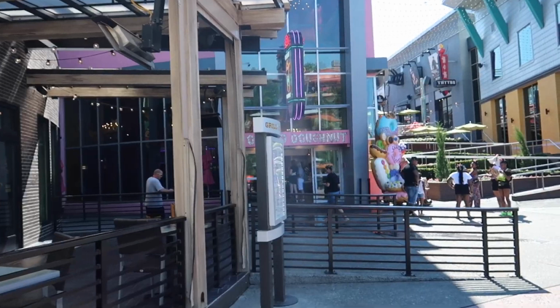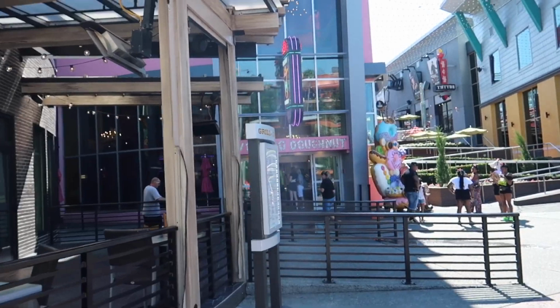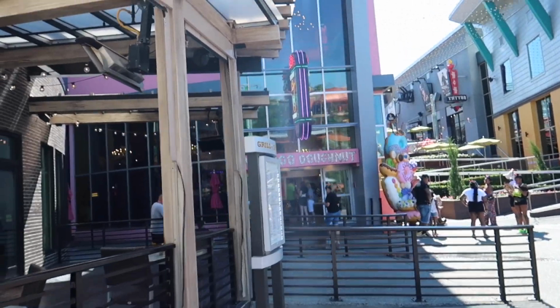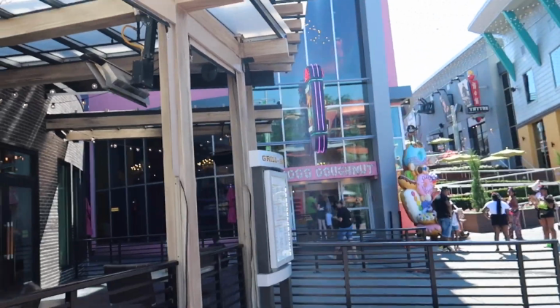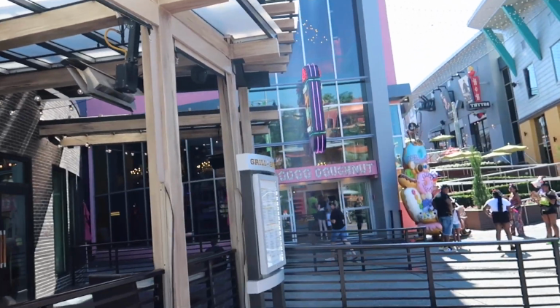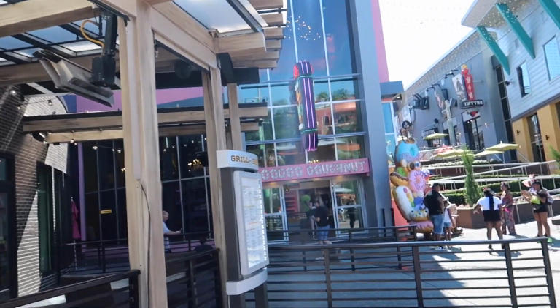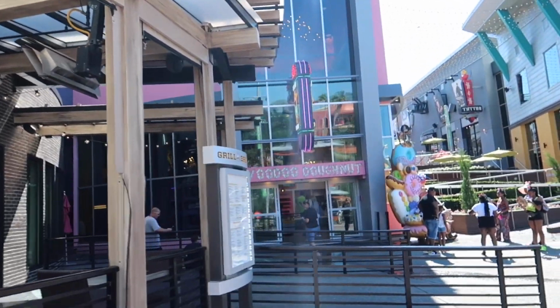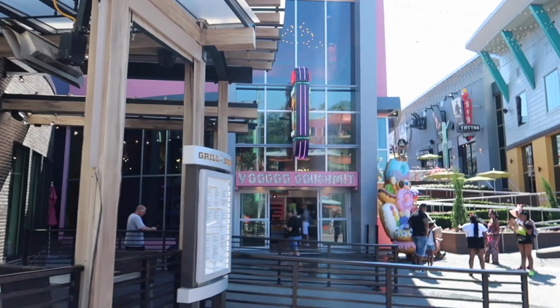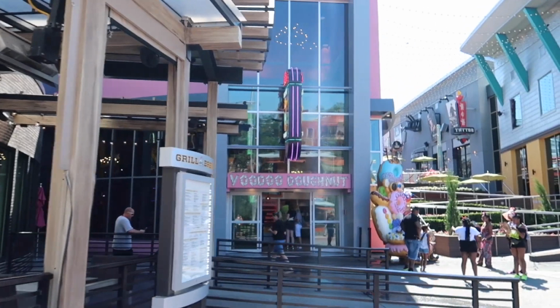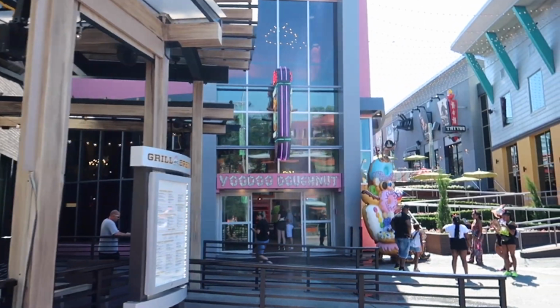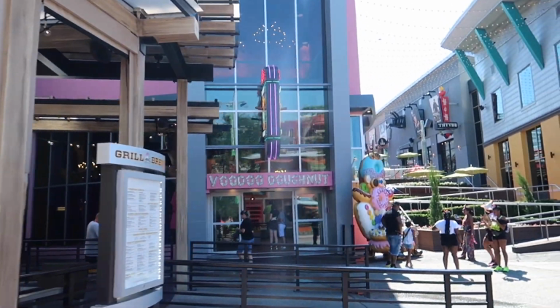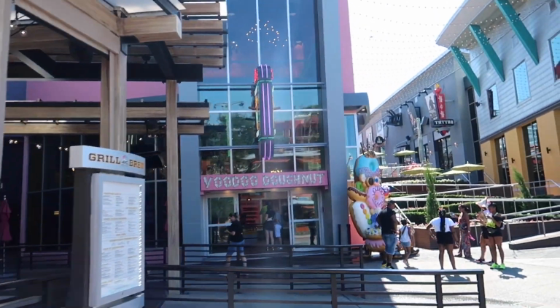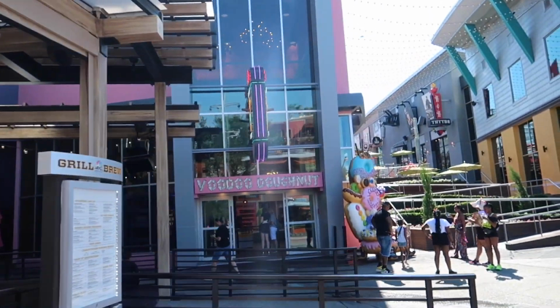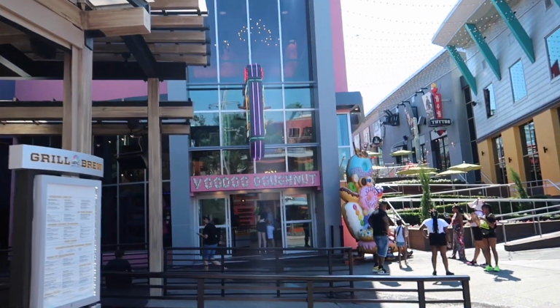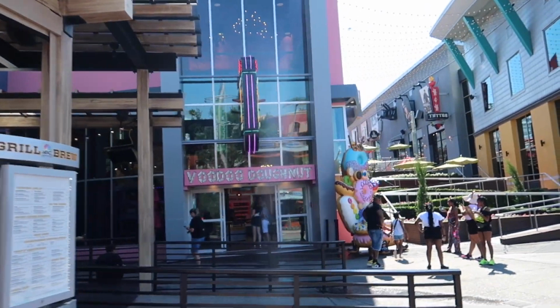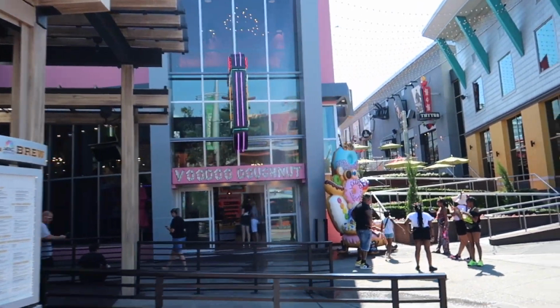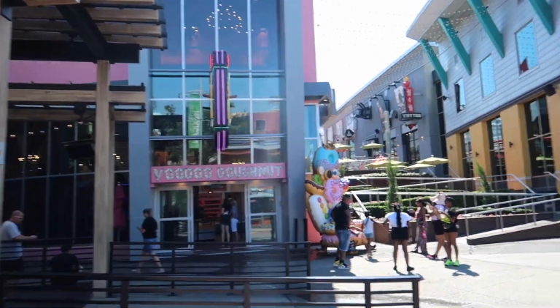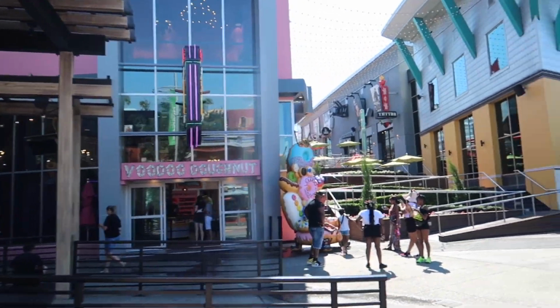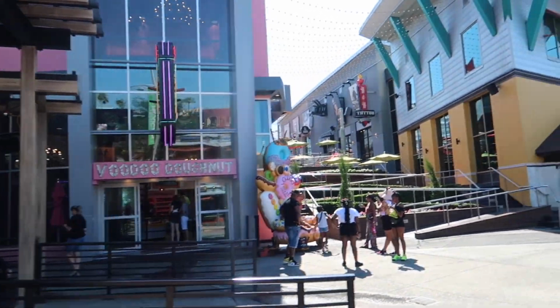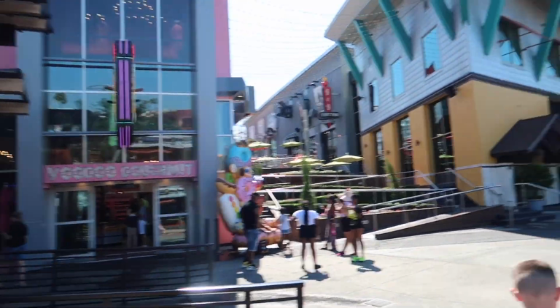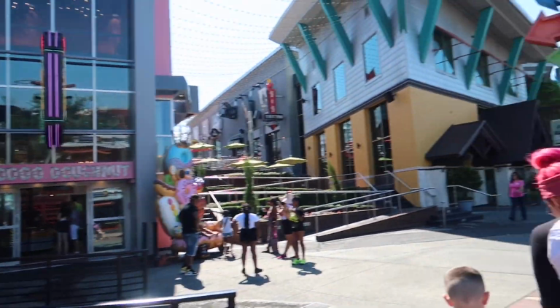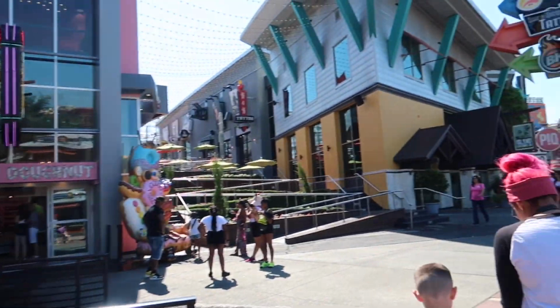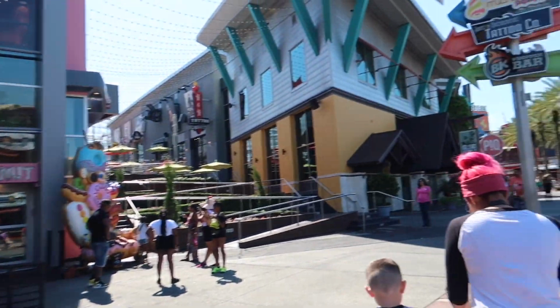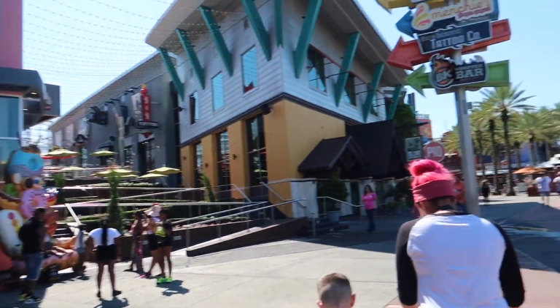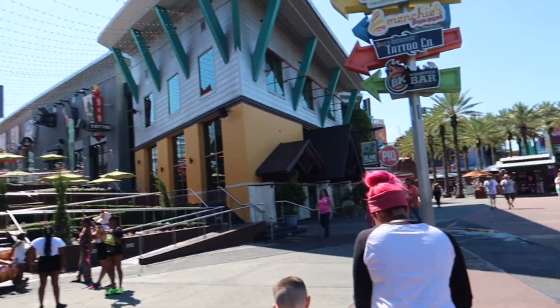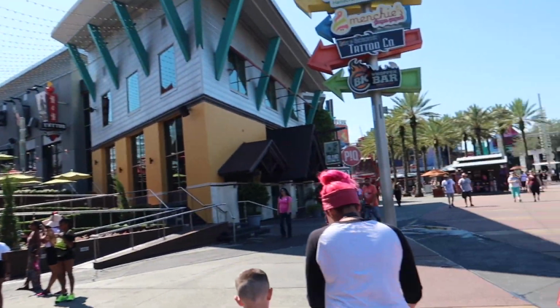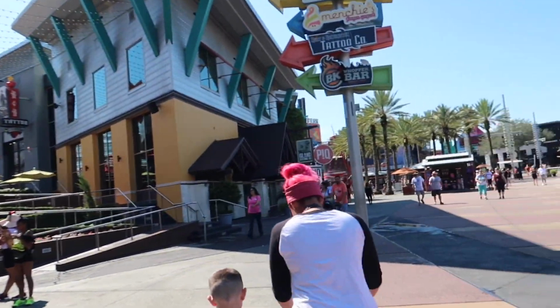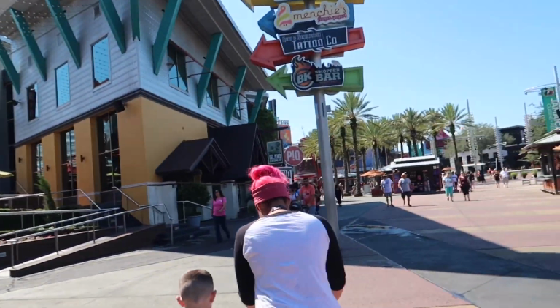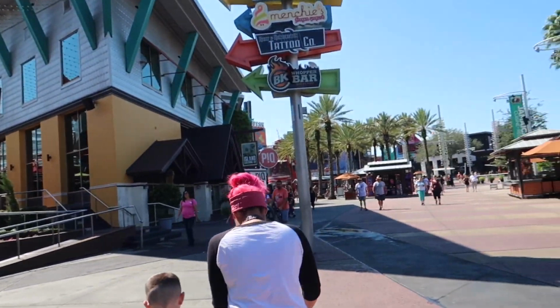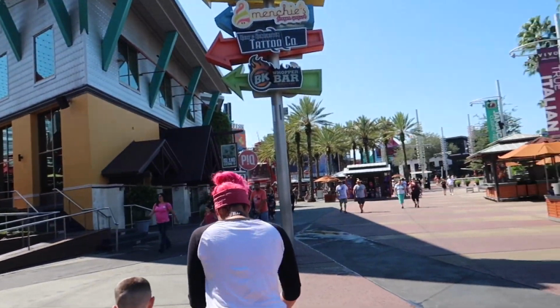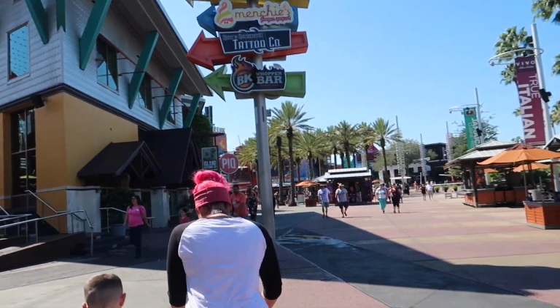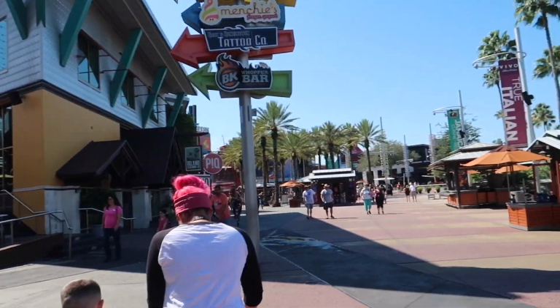We're probably gonna stop and get some Voodoo Donuts later, but first I'm on a quest to get my Cinnabon.